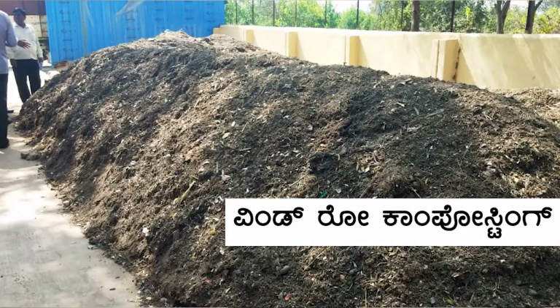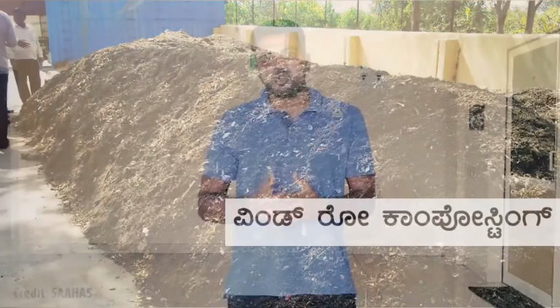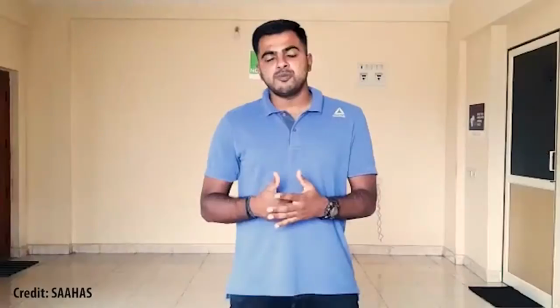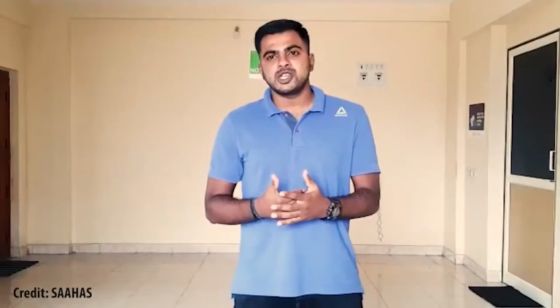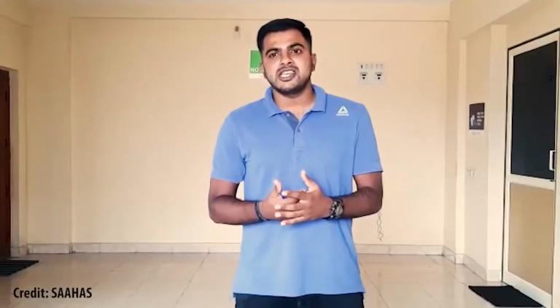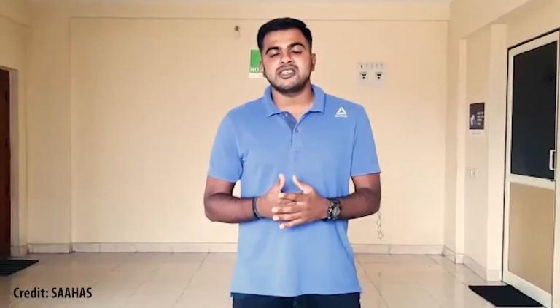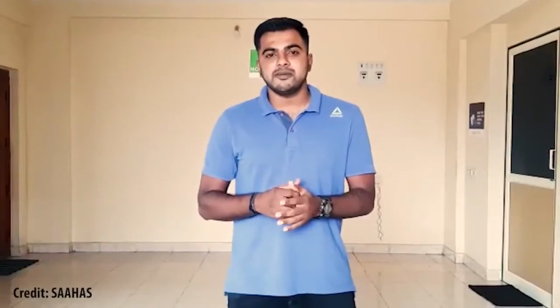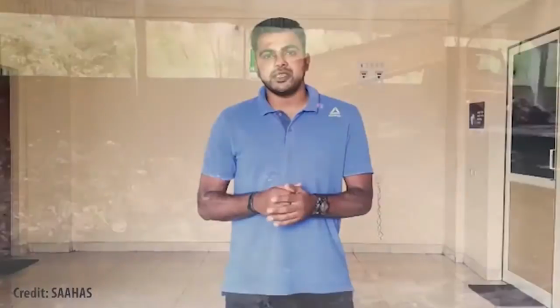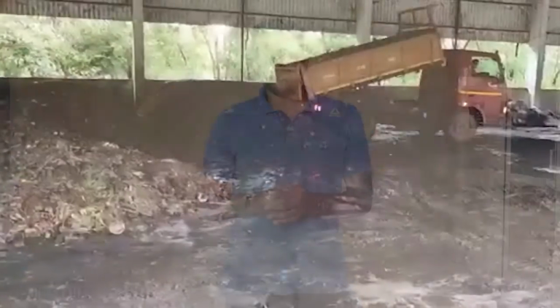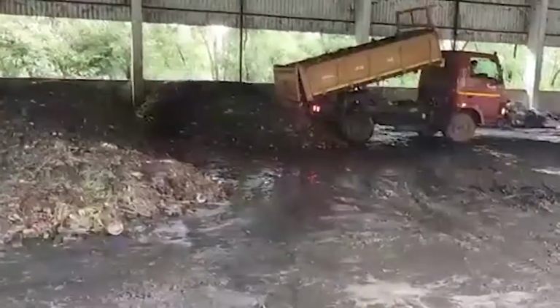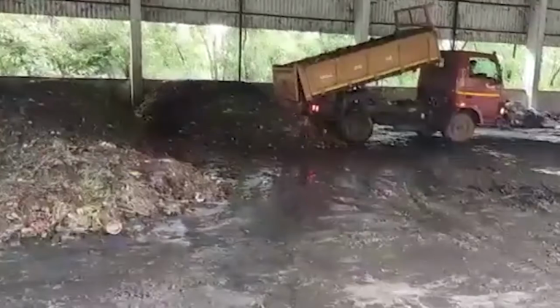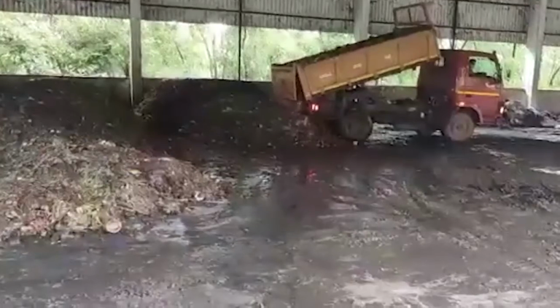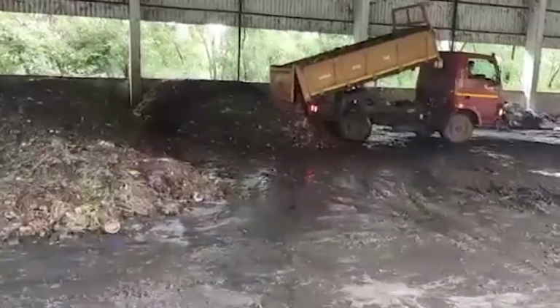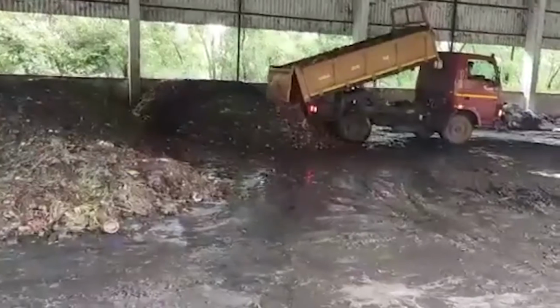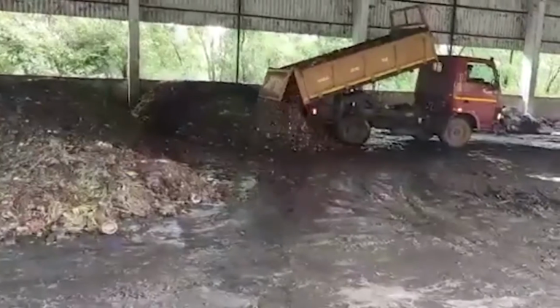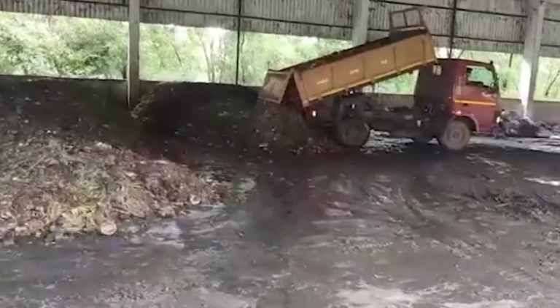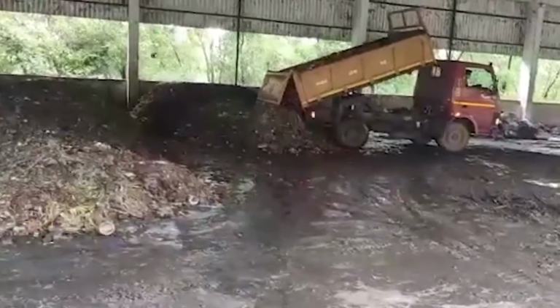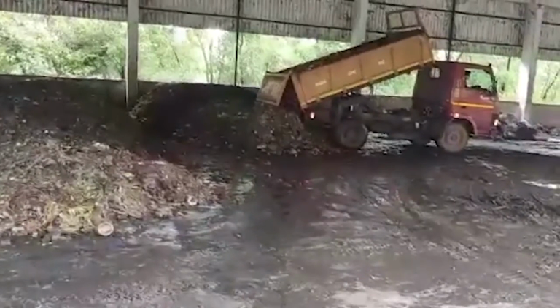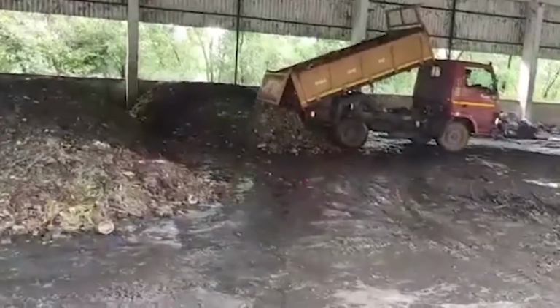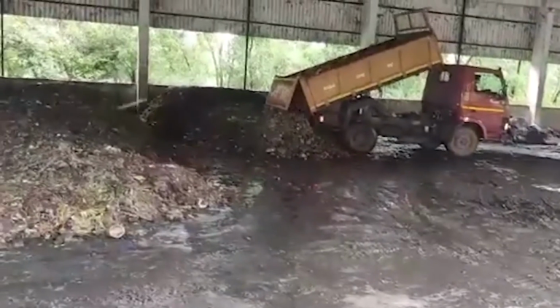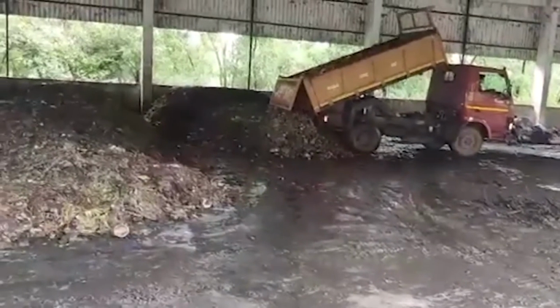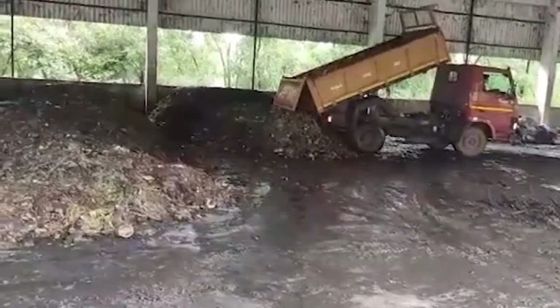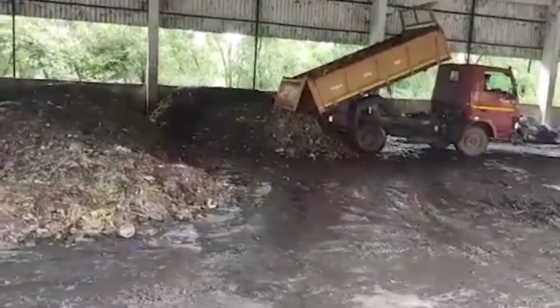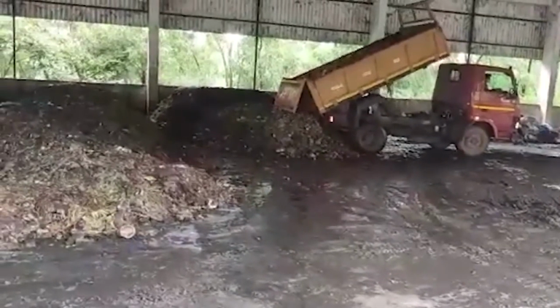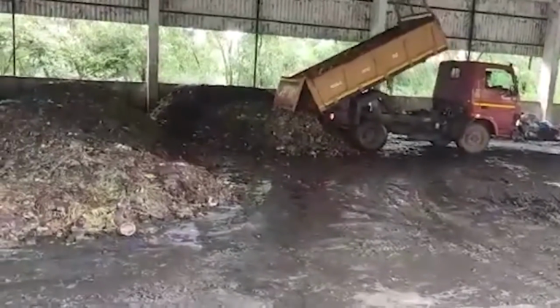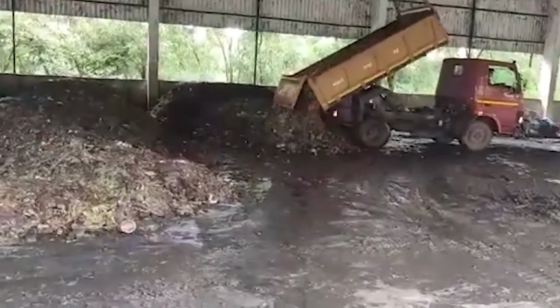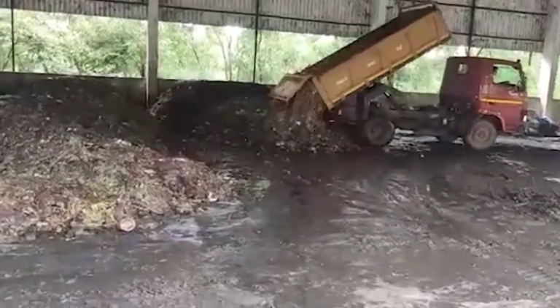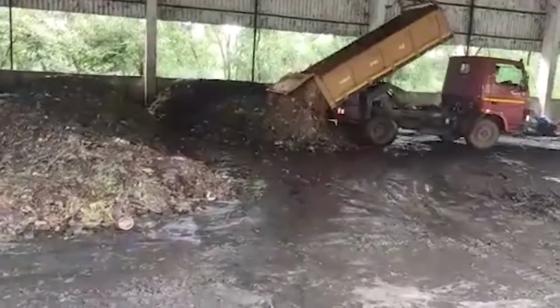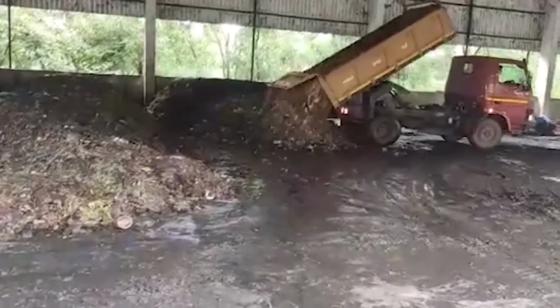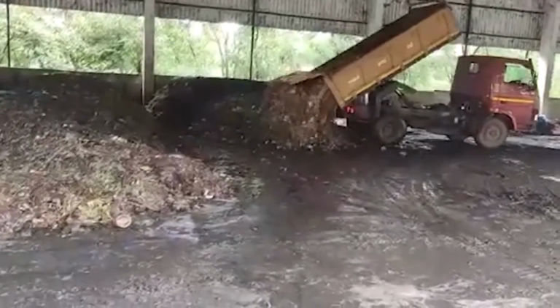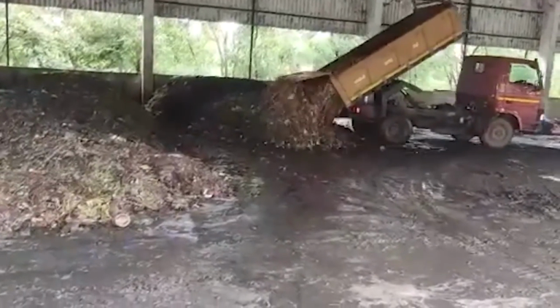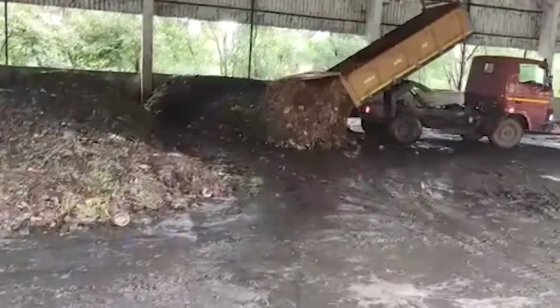This is an open shed. We have to separate the shed.